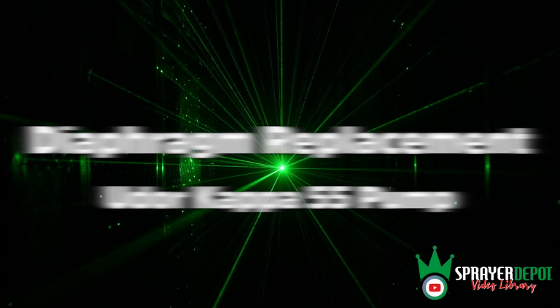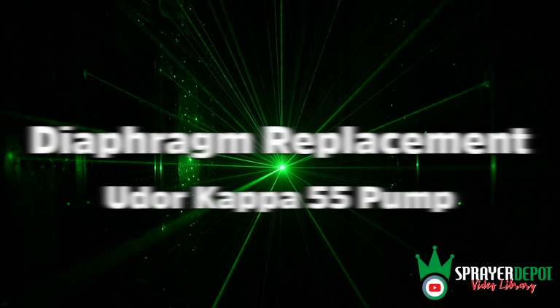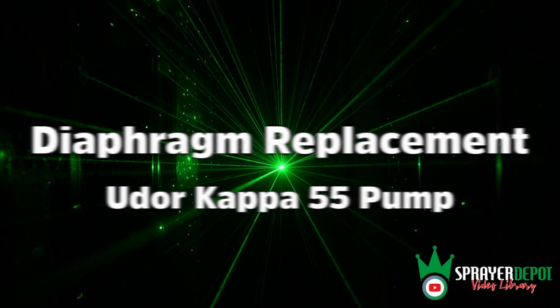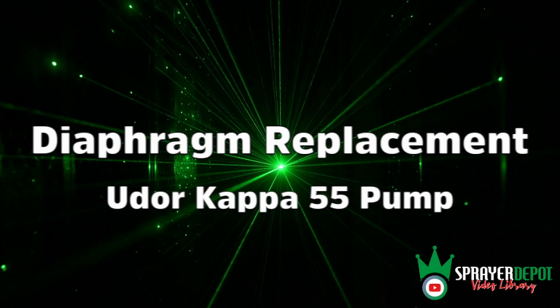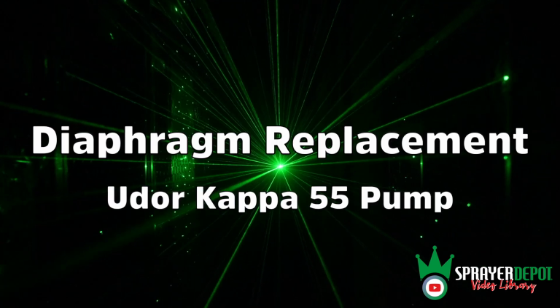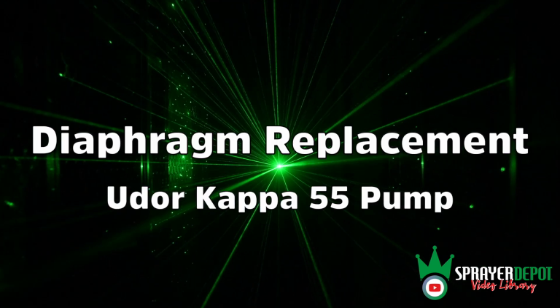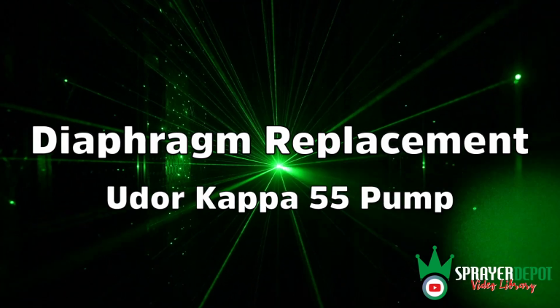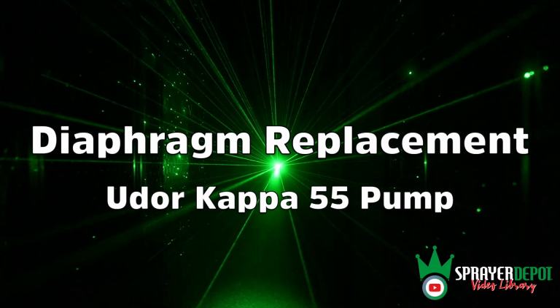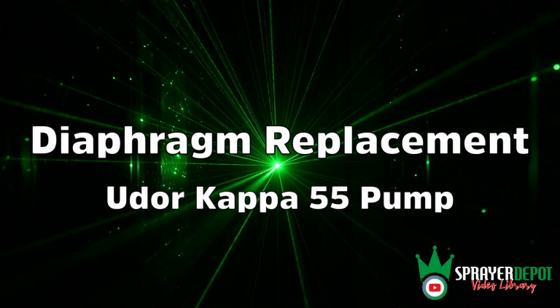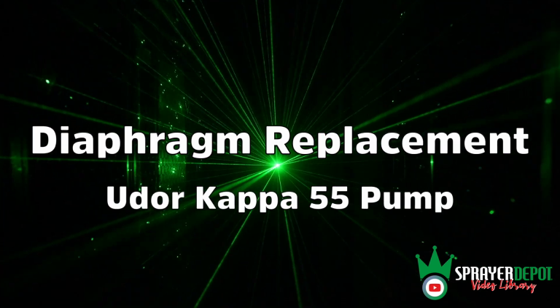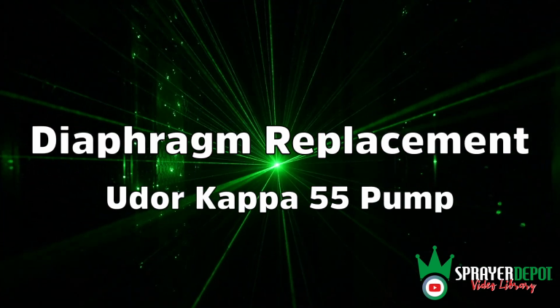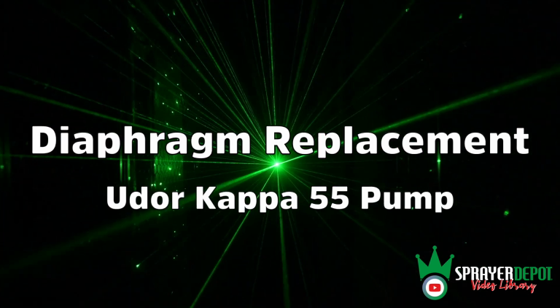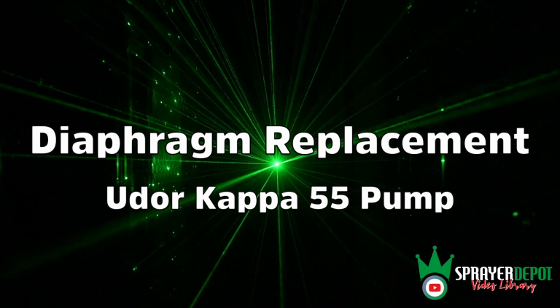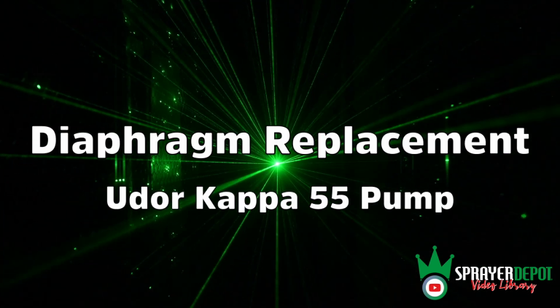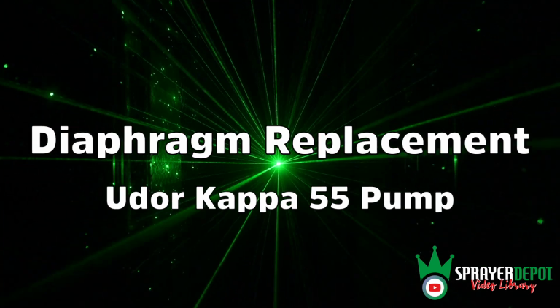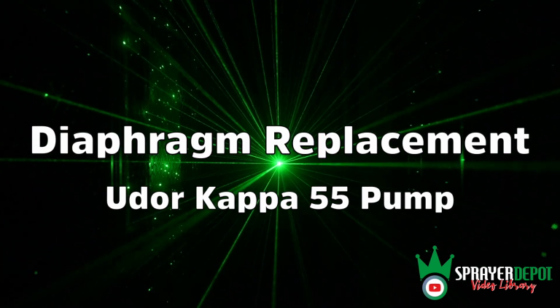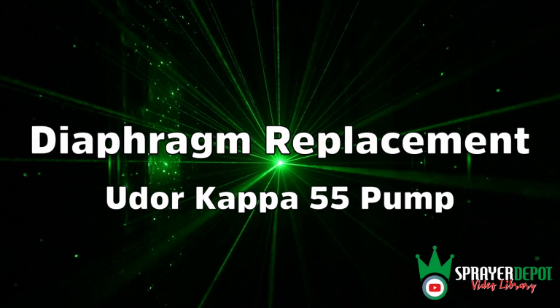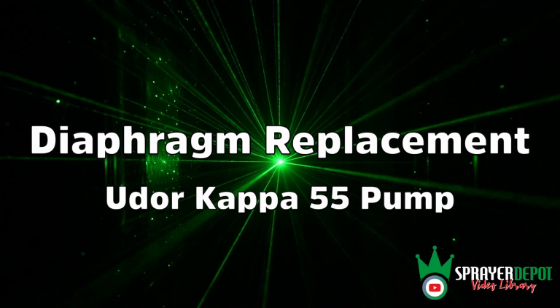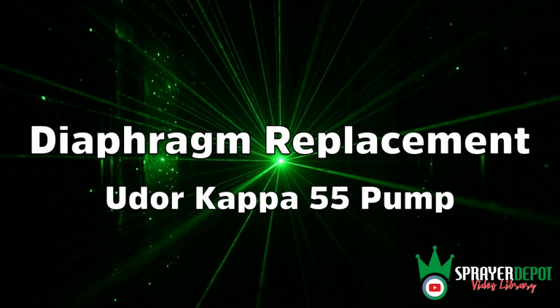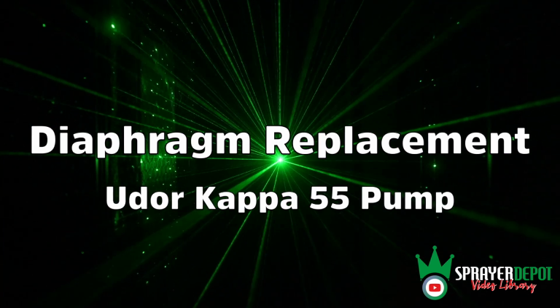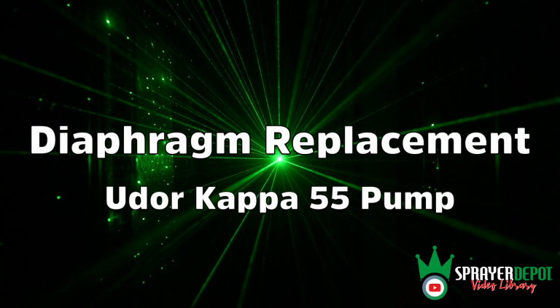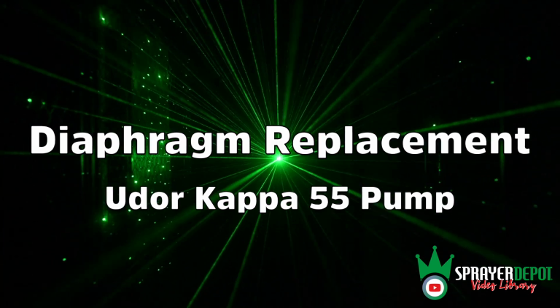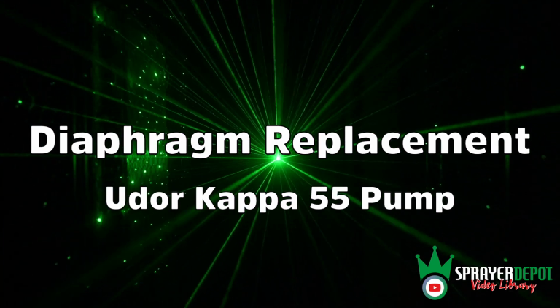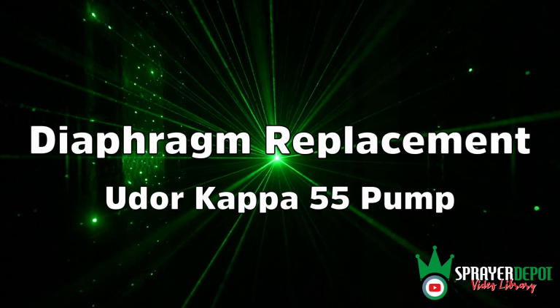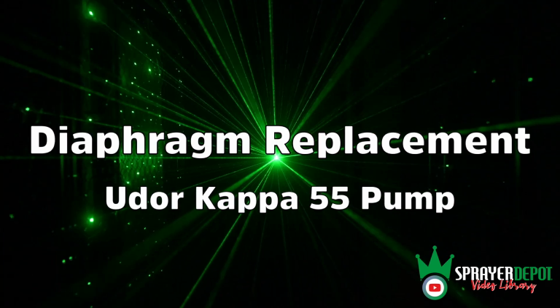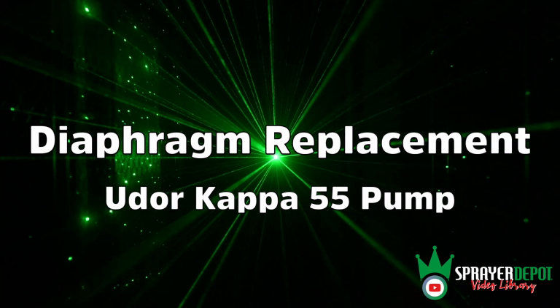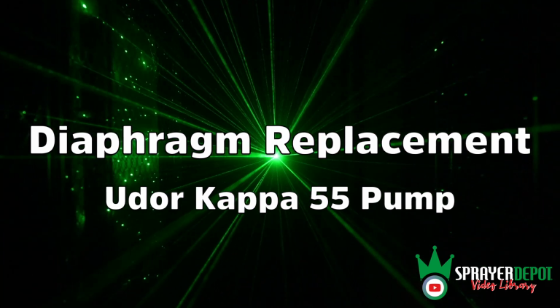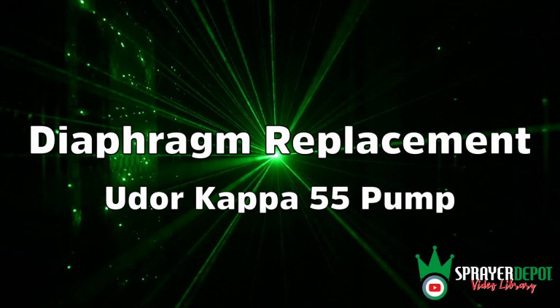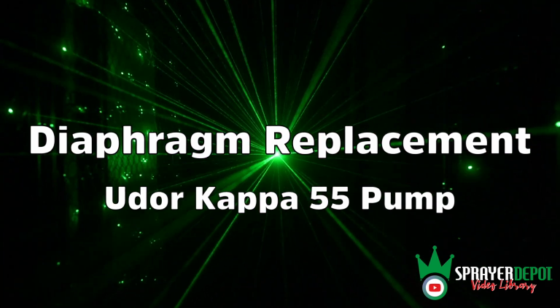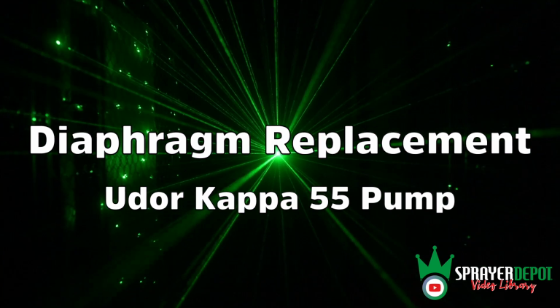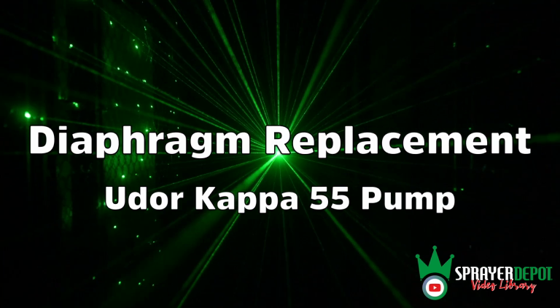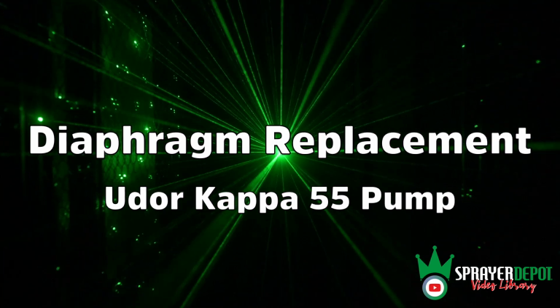Diaphragm replacement on an Udor Kappa 55 diaphragm pump.